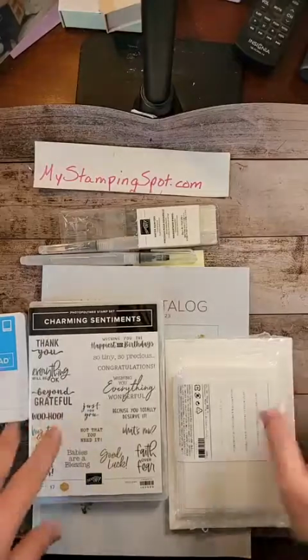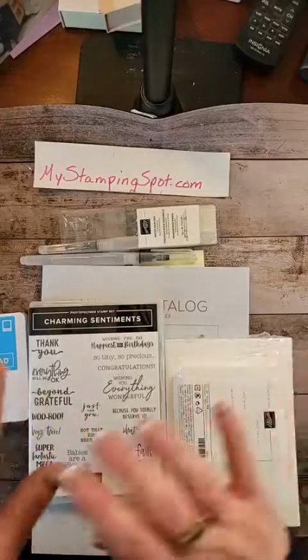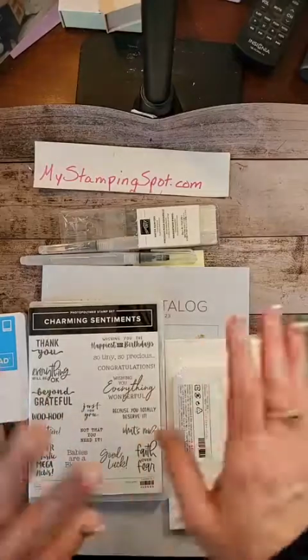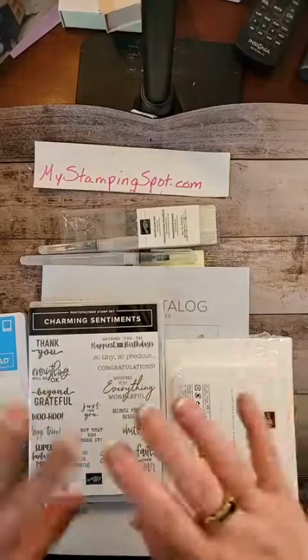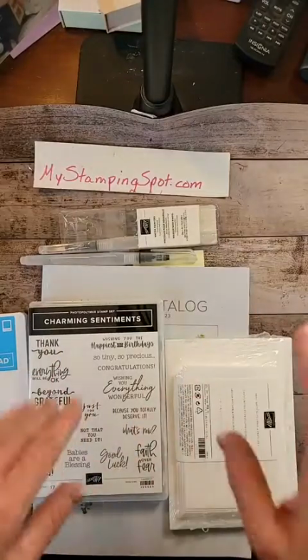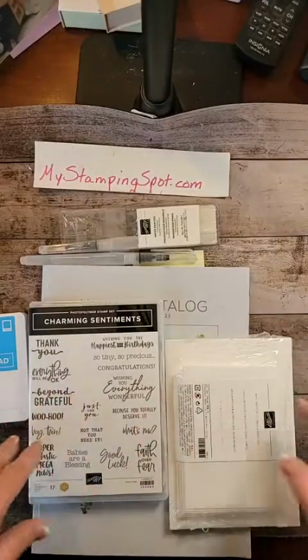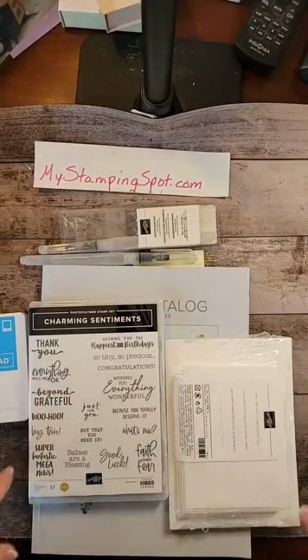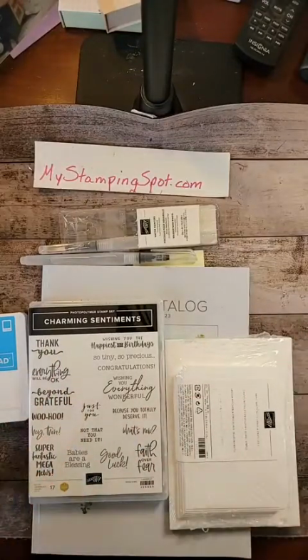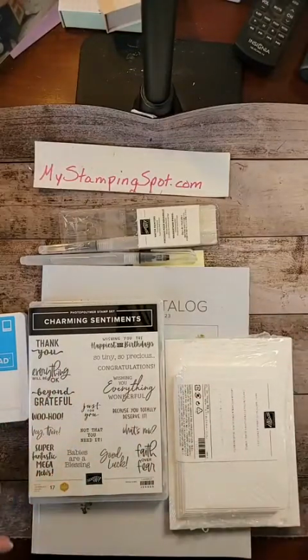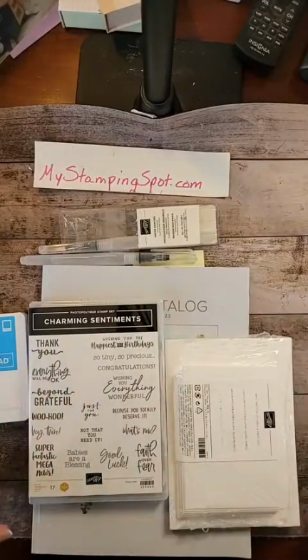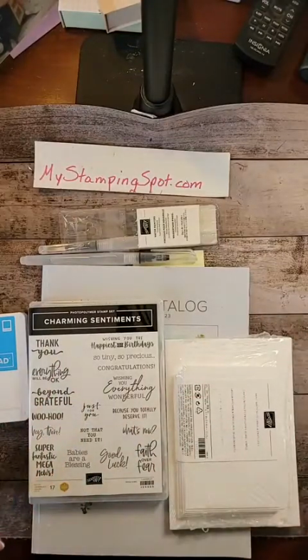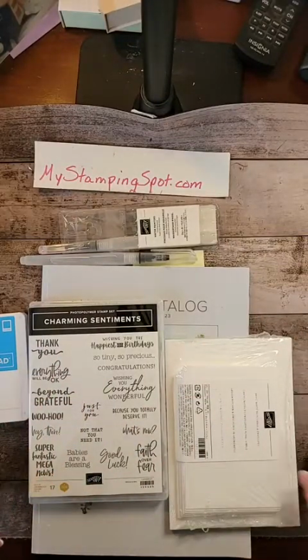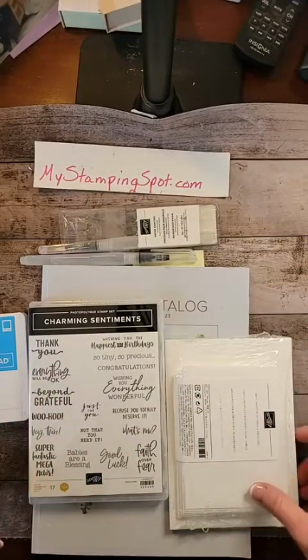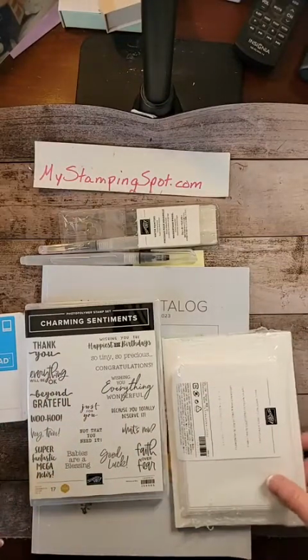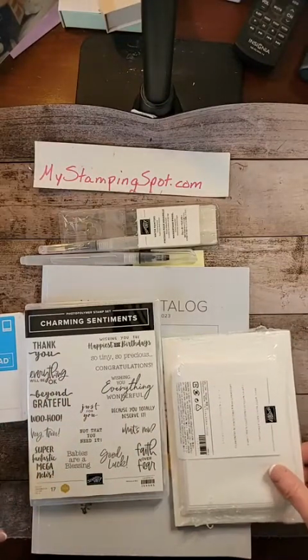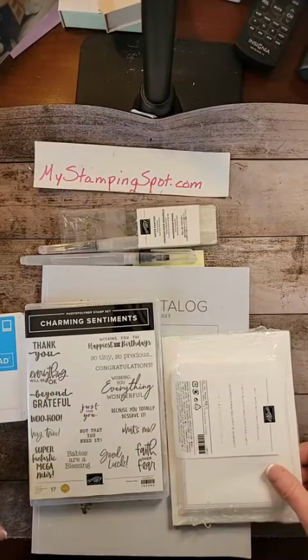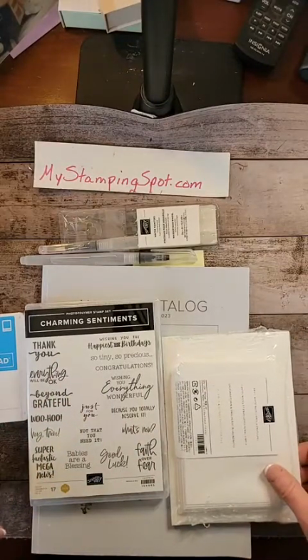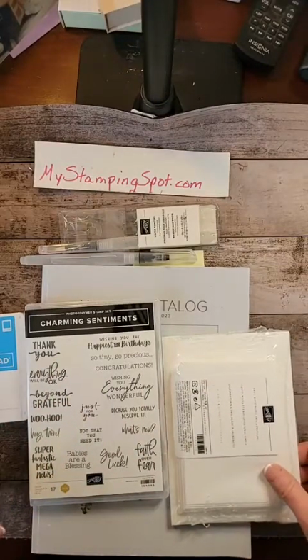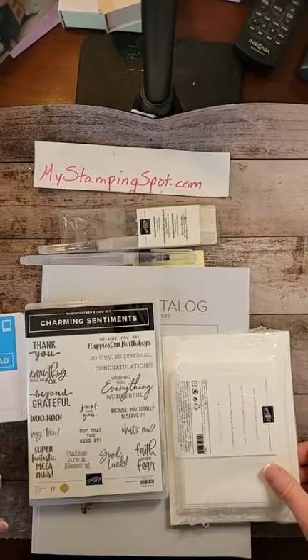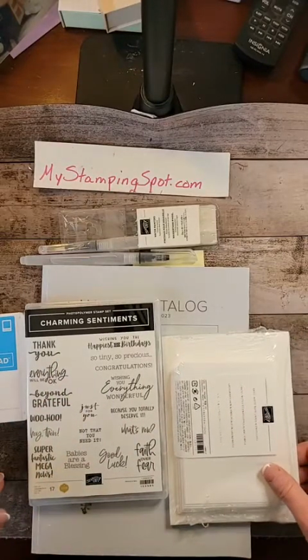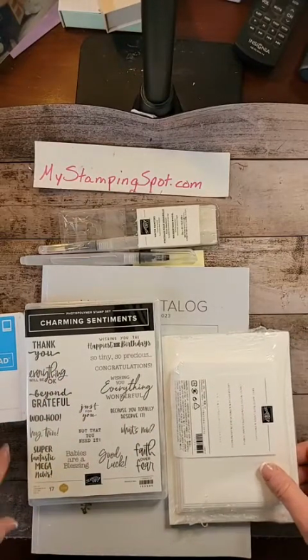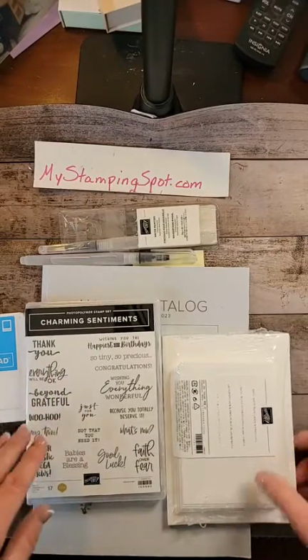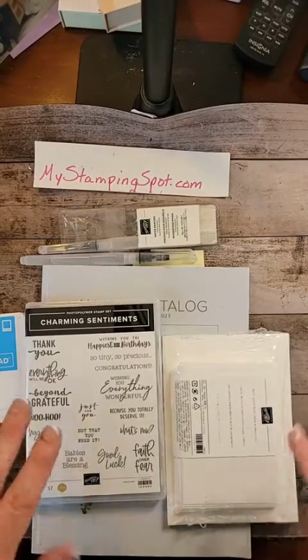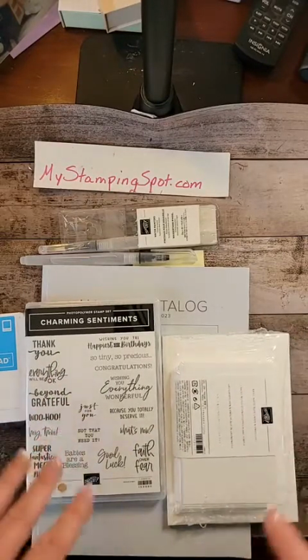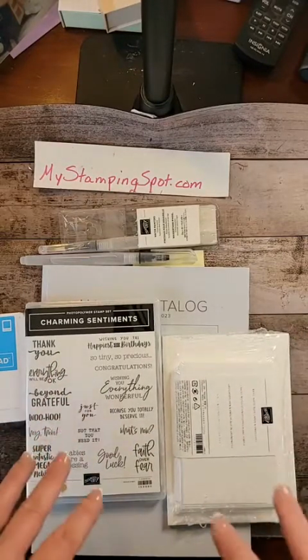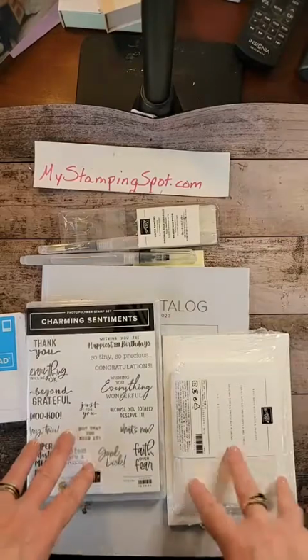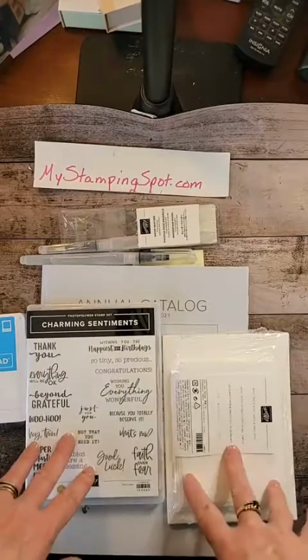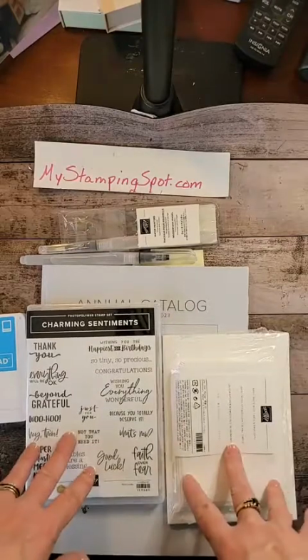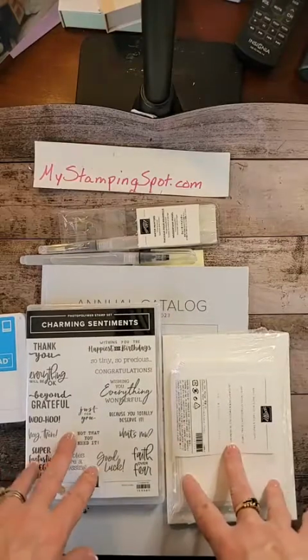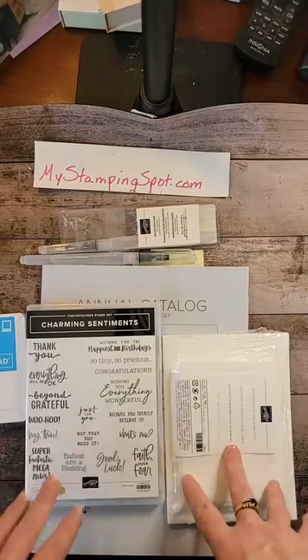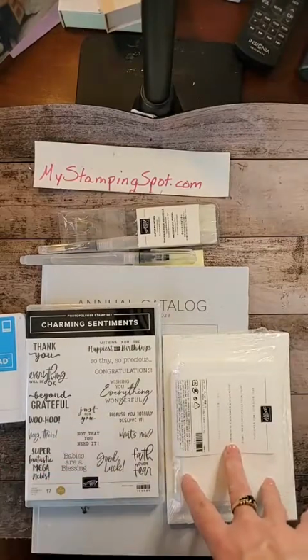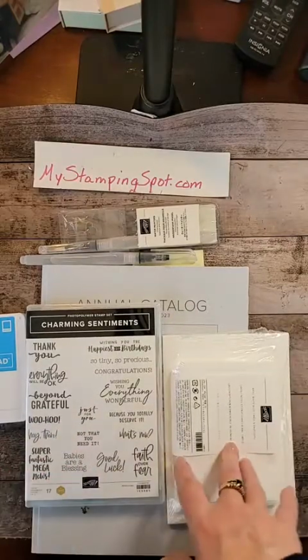Hello, hello, hello. It's Kathy Bedell at MyStampingSpot.com. I'm here today with Thankful Thursday.